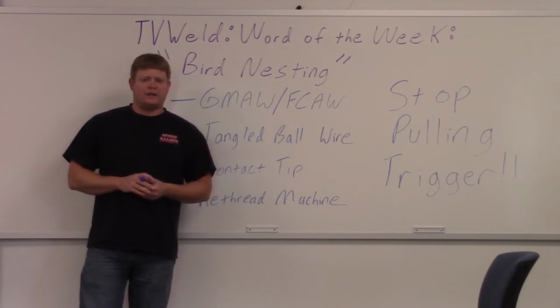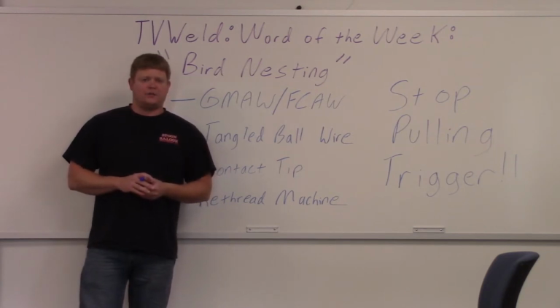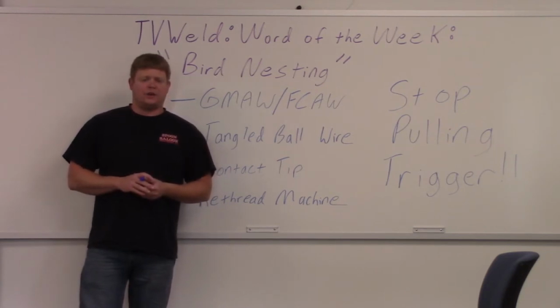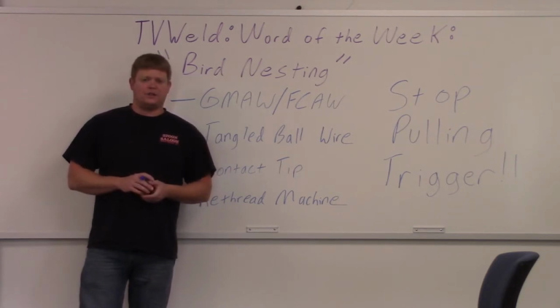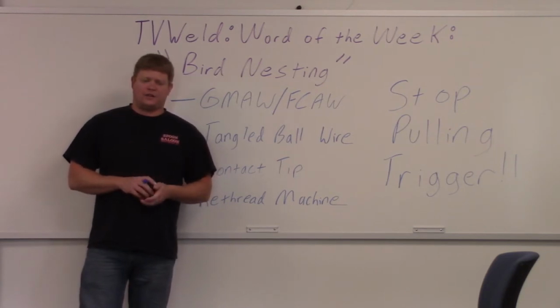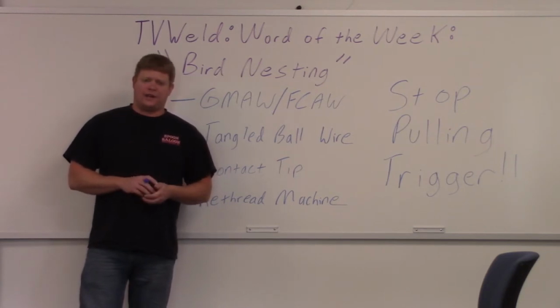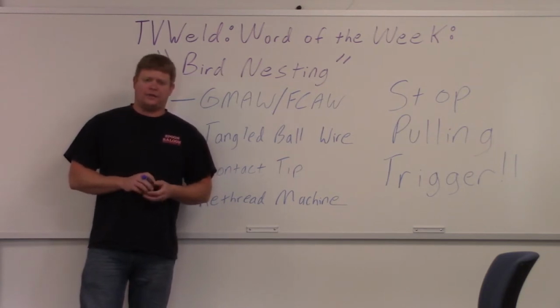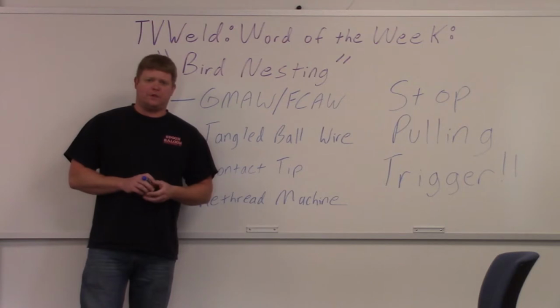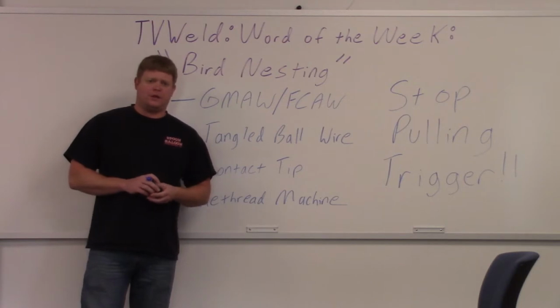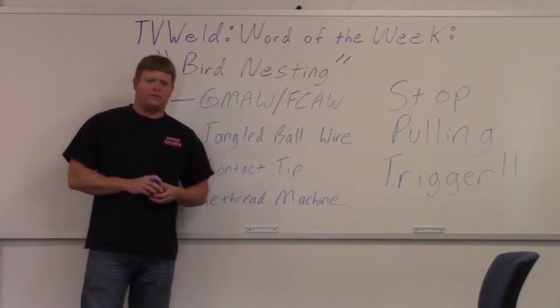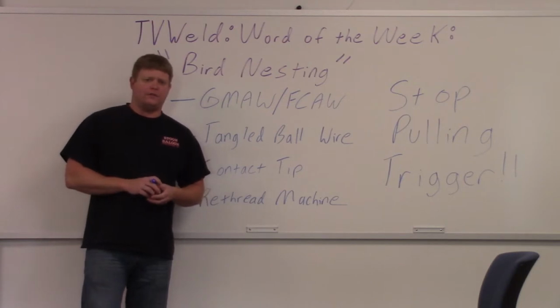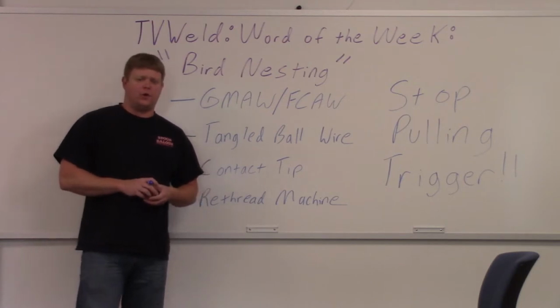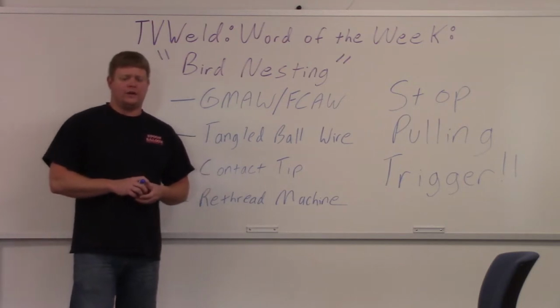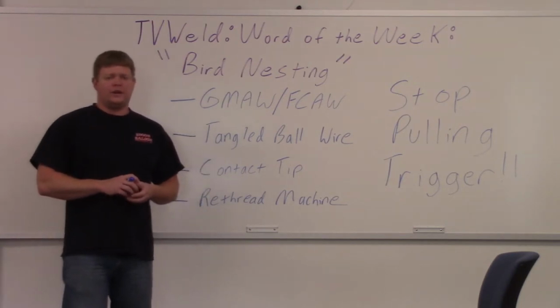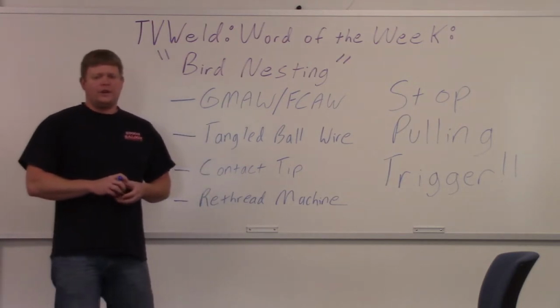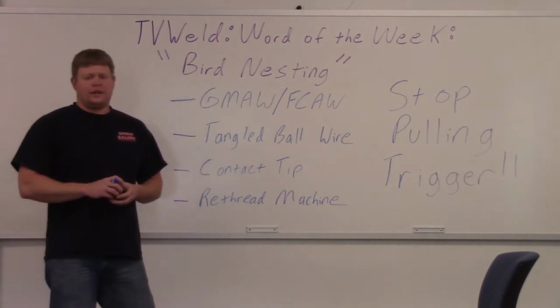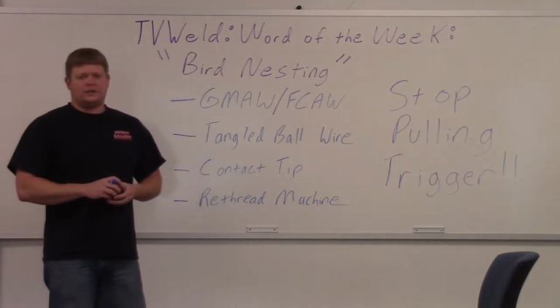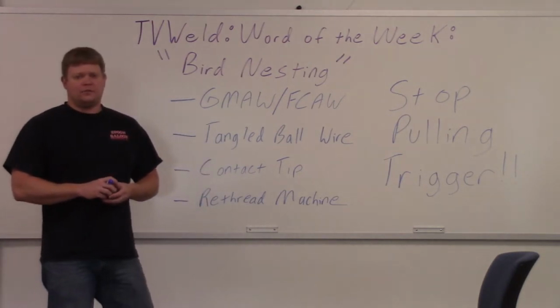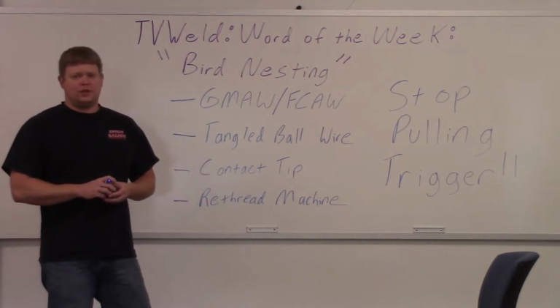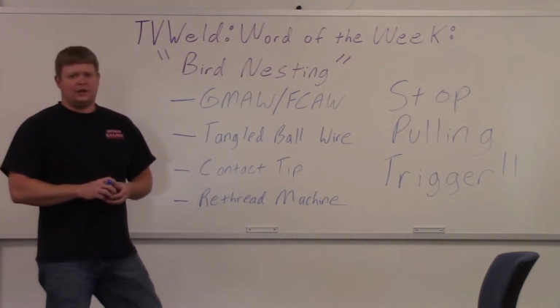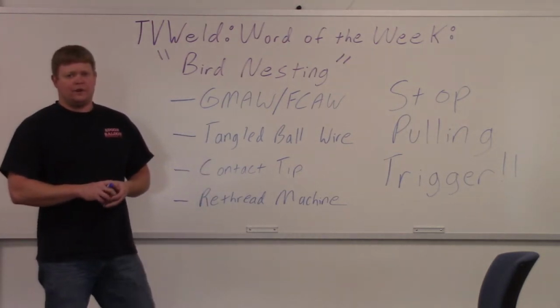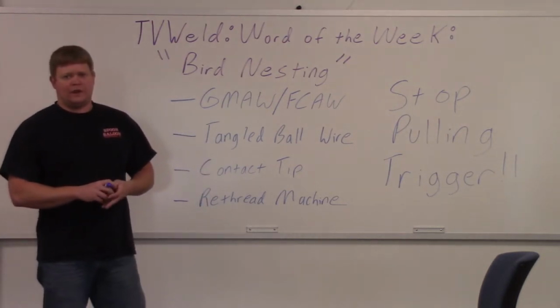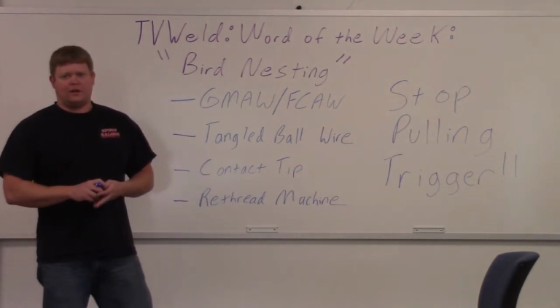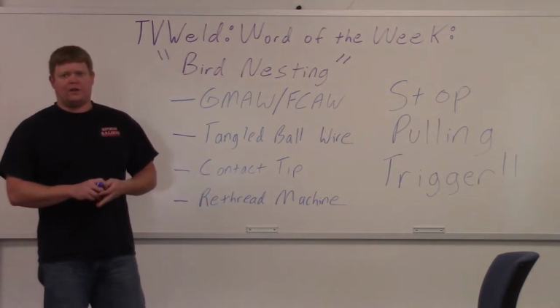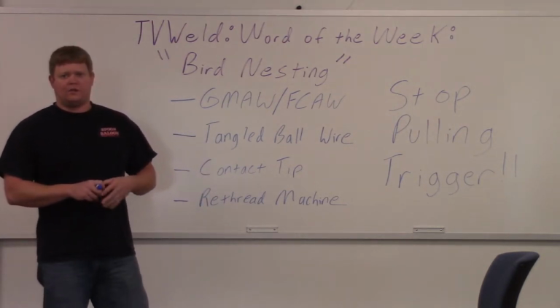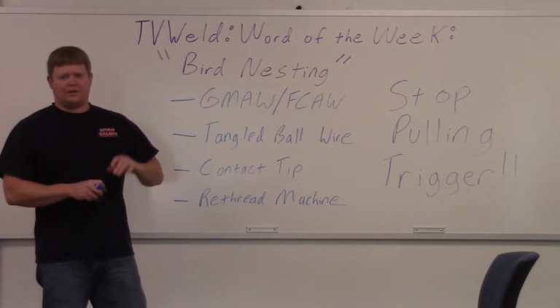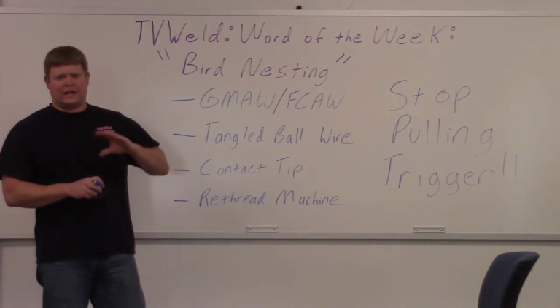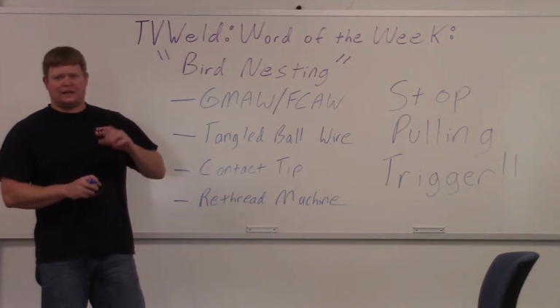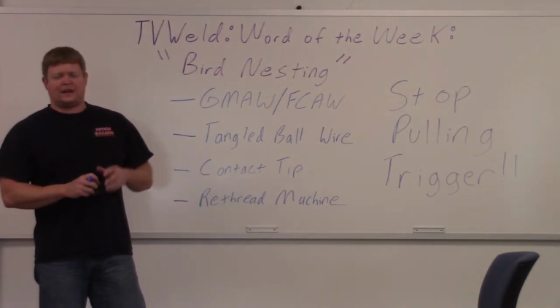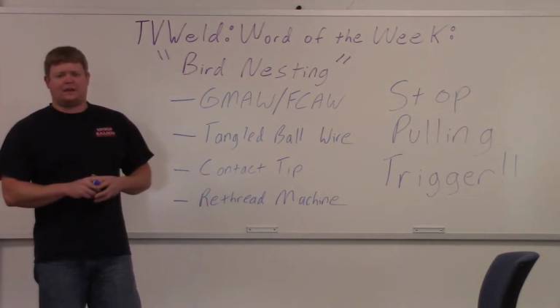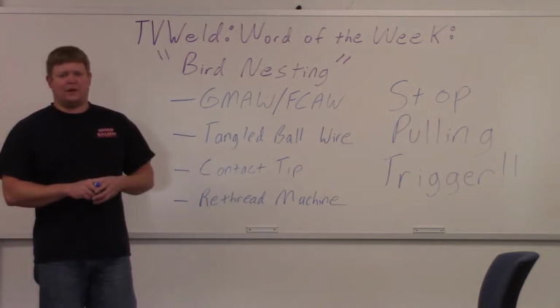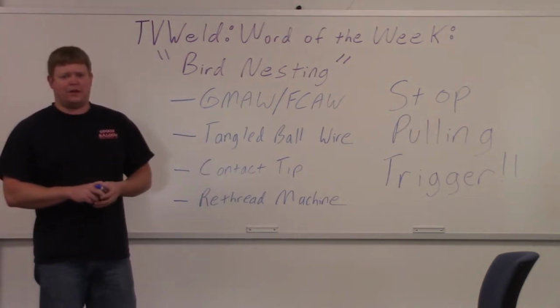Basically what it is is a tangled up ball of wire that forms in the machine around the contact tip area.